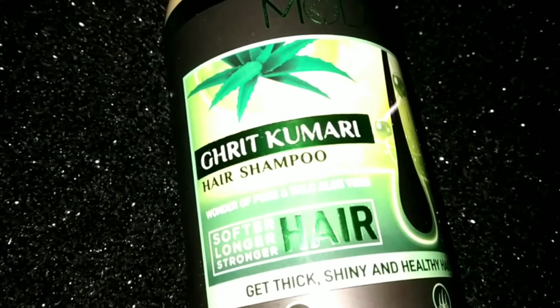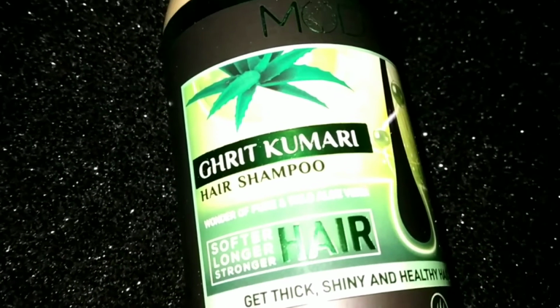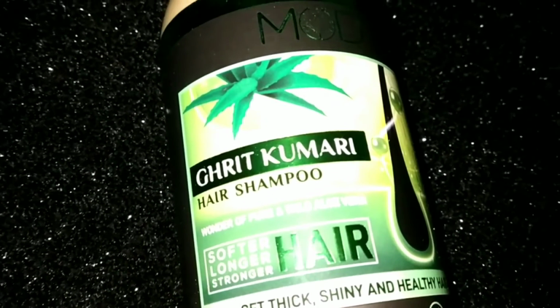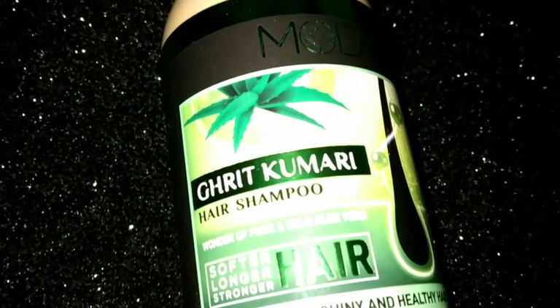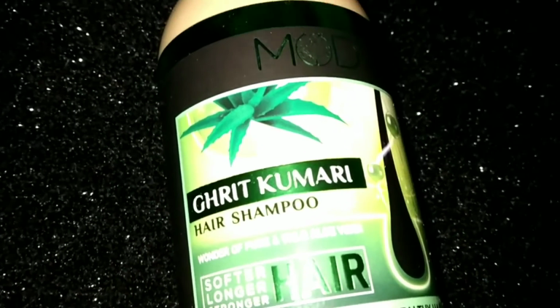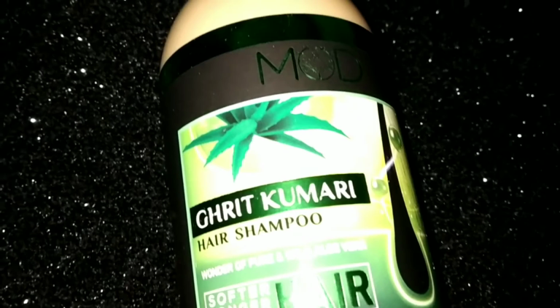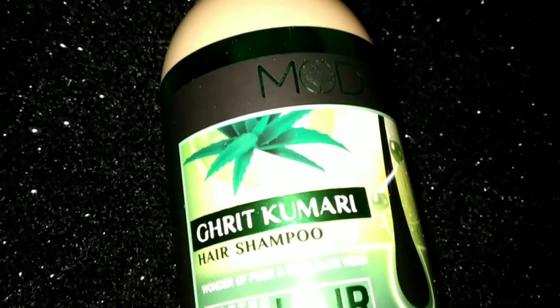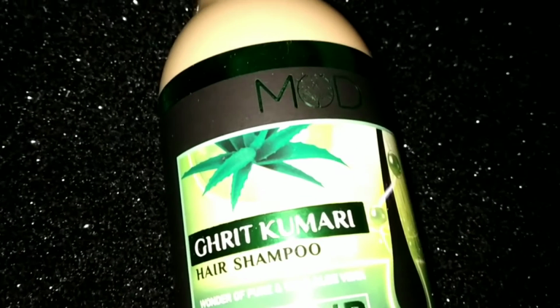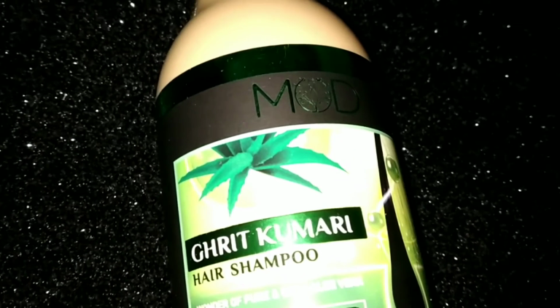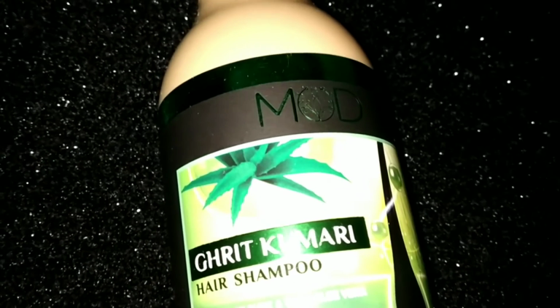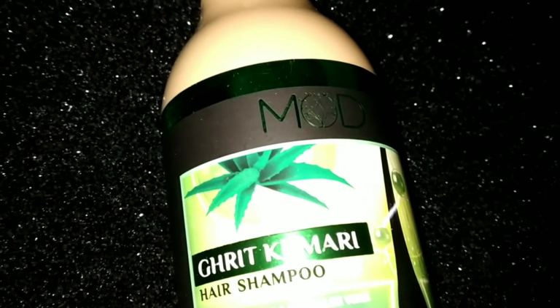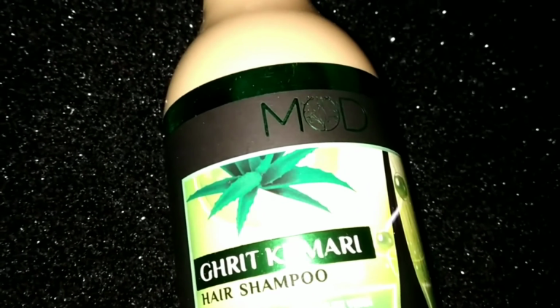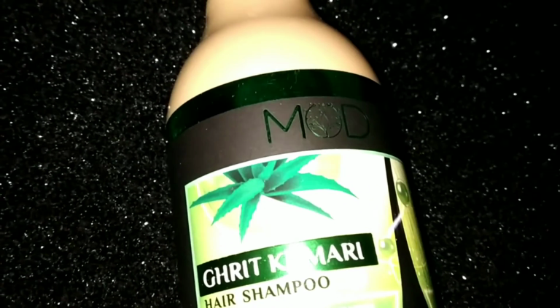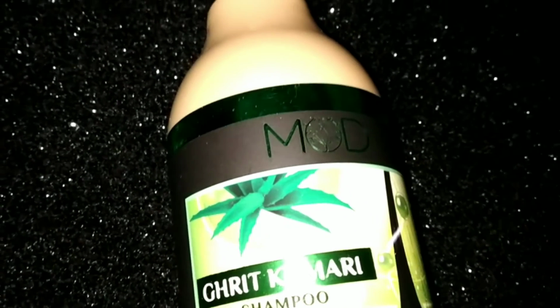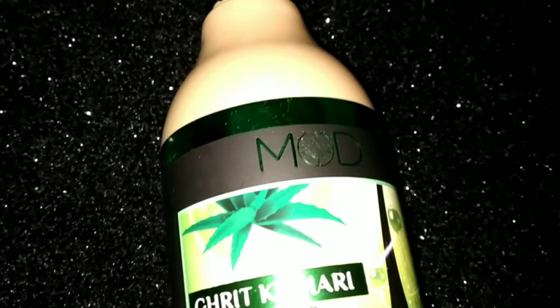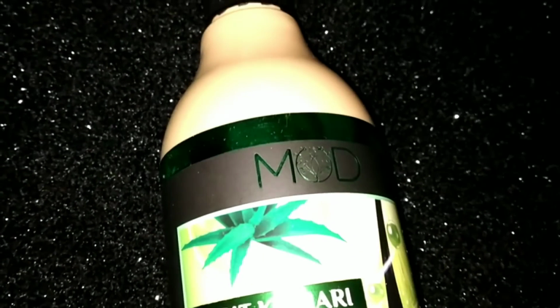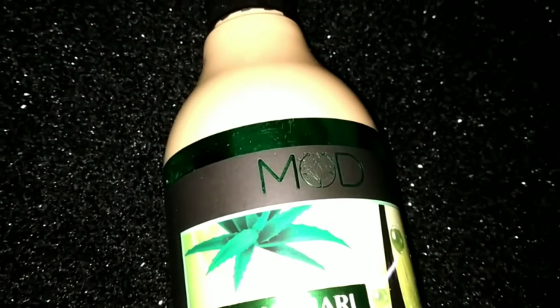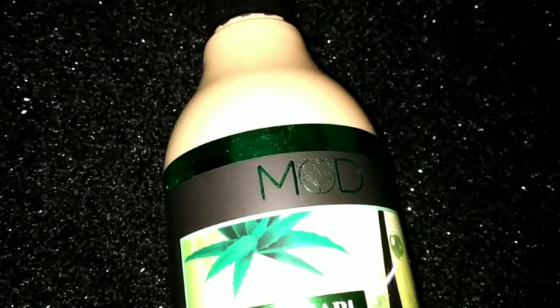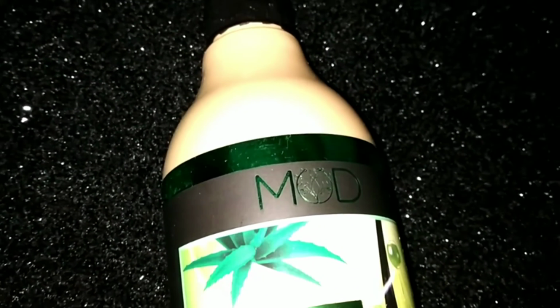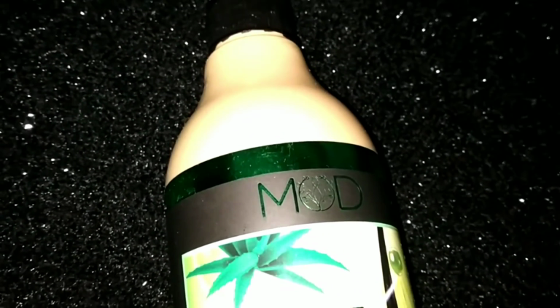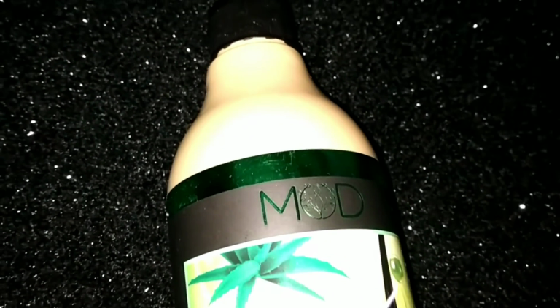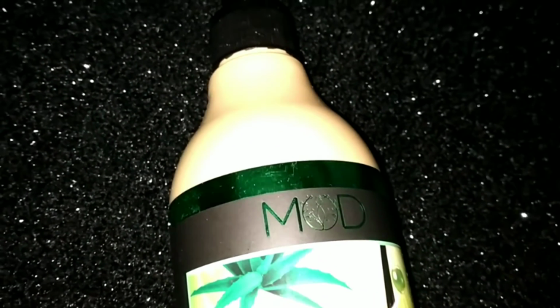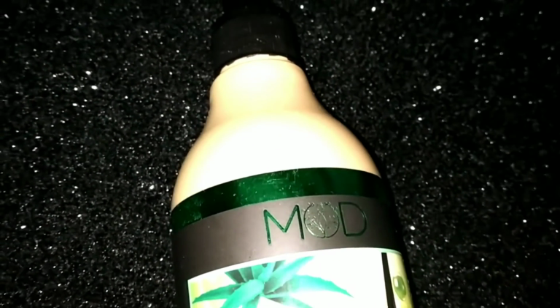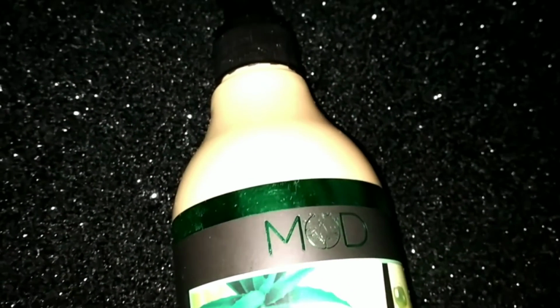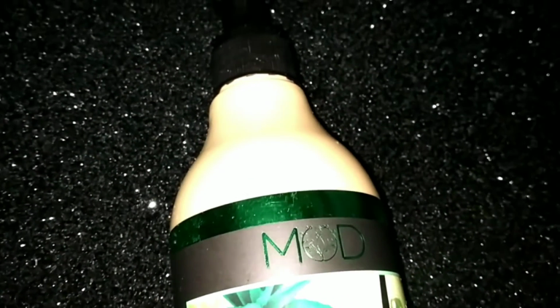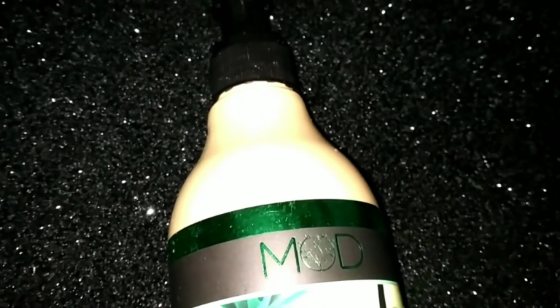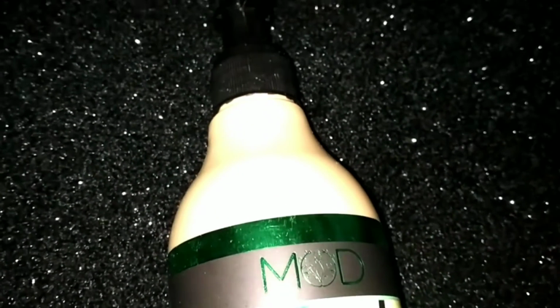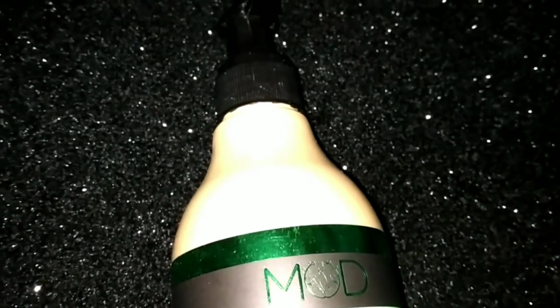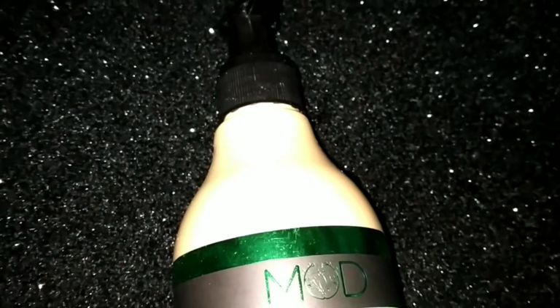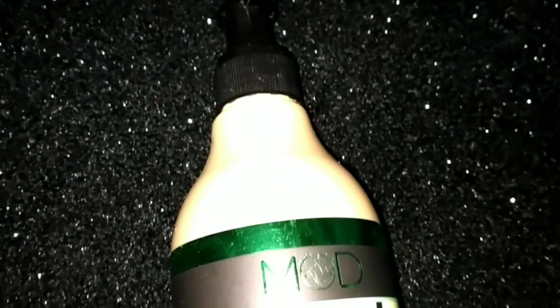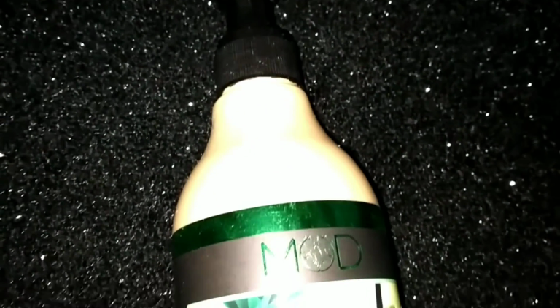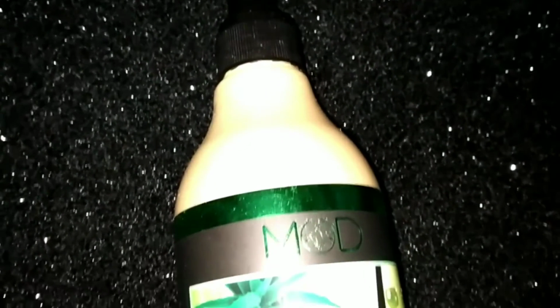This product's quantity is 300 ml and its price is 450 rupees.